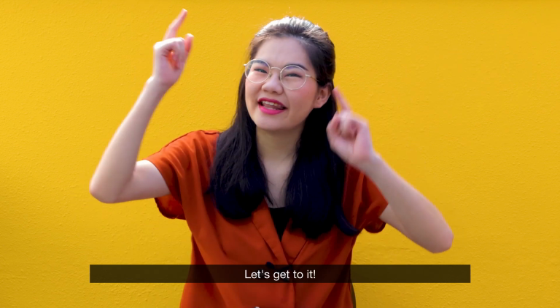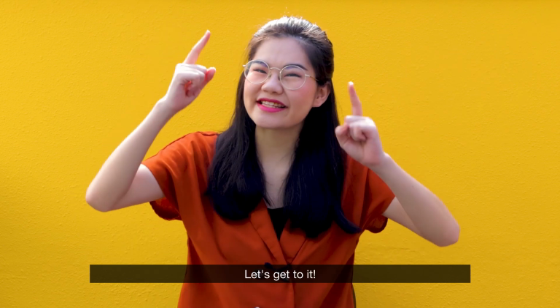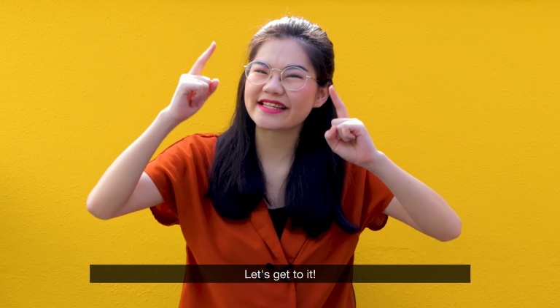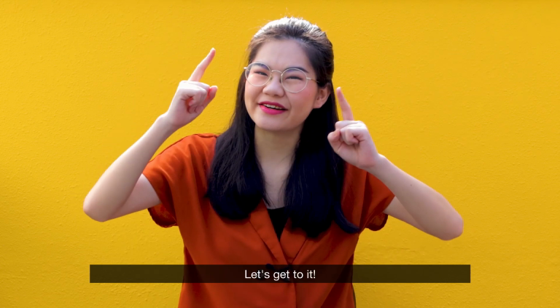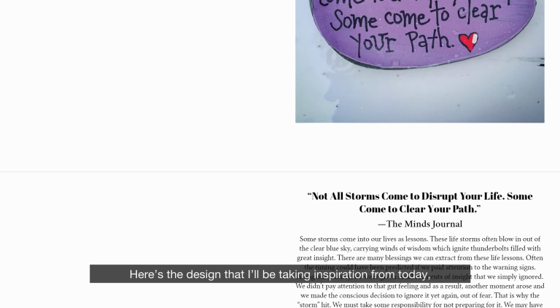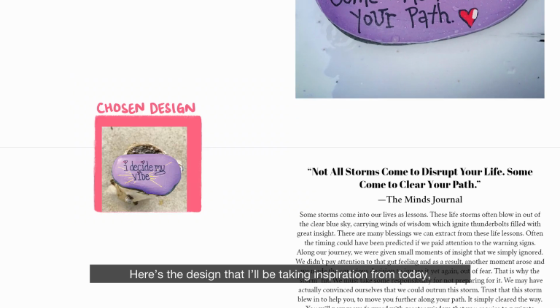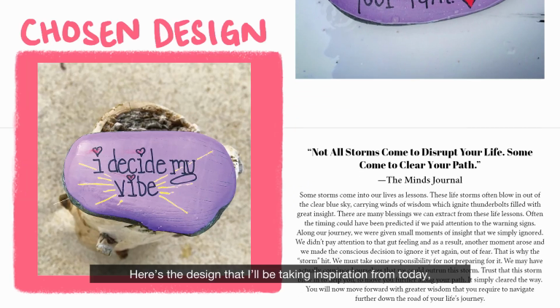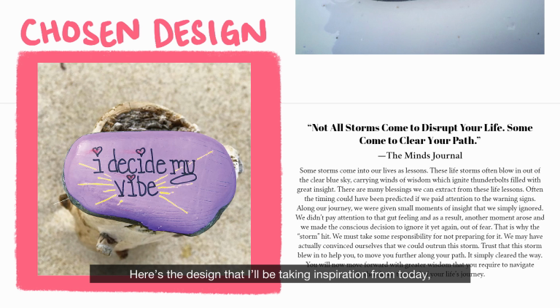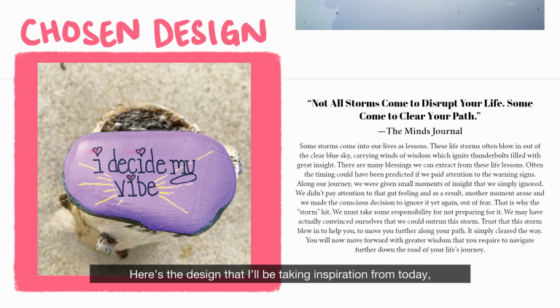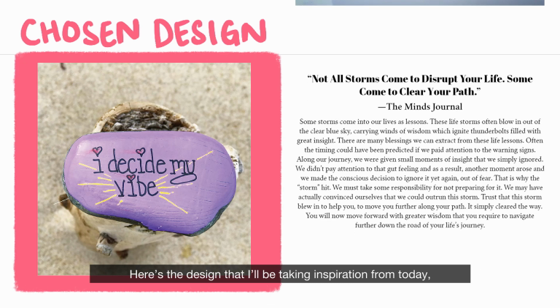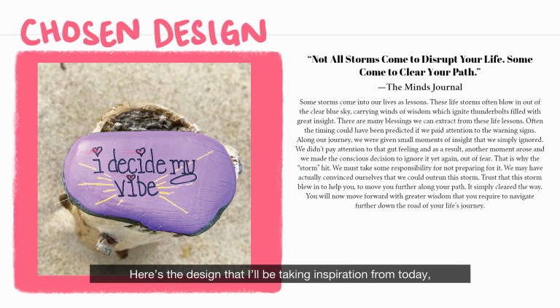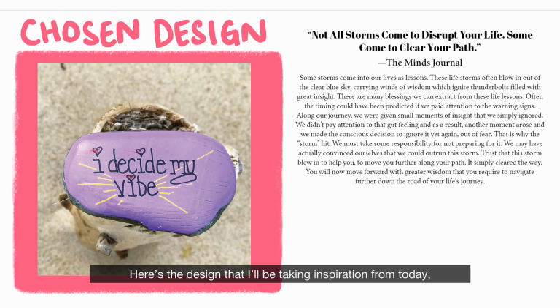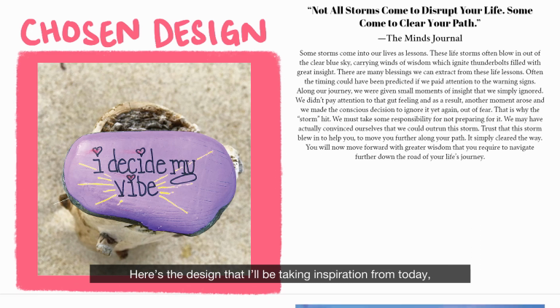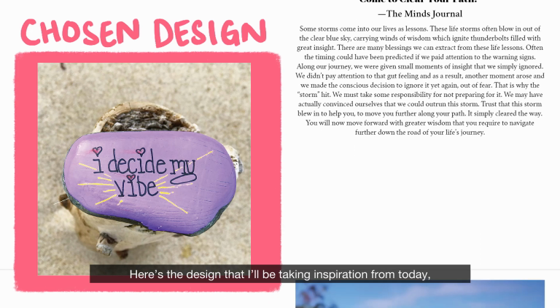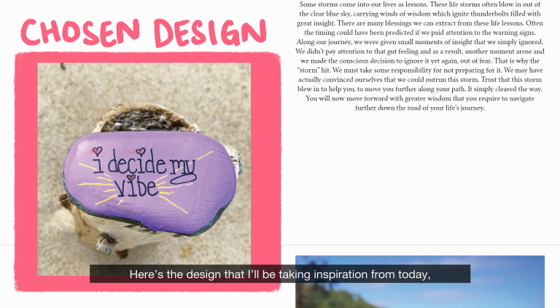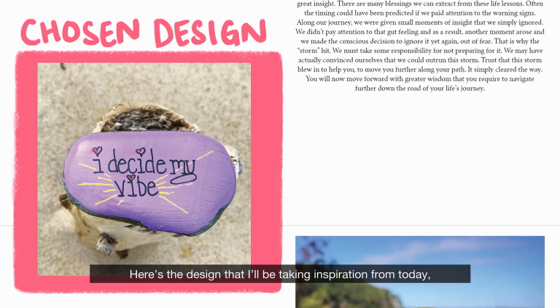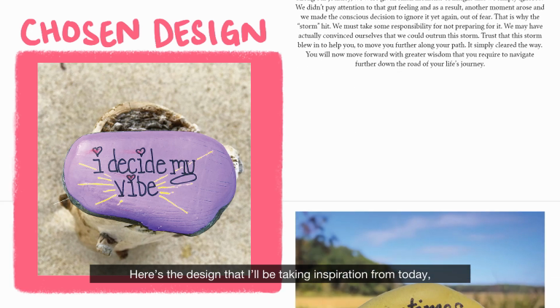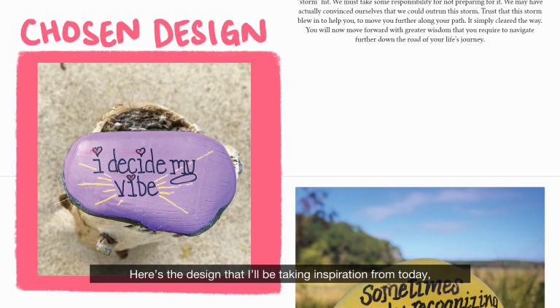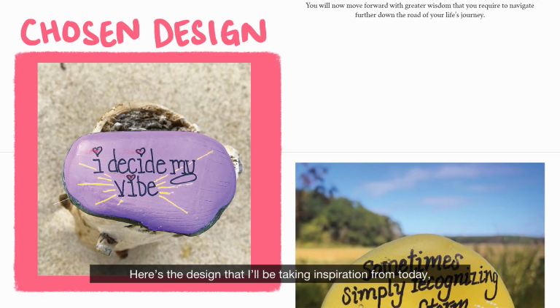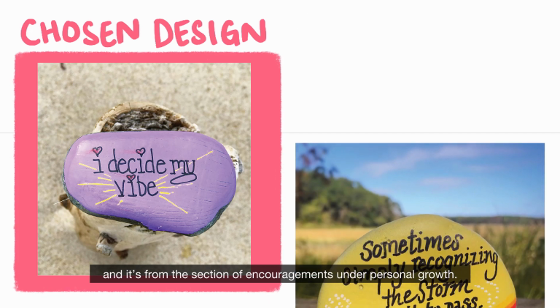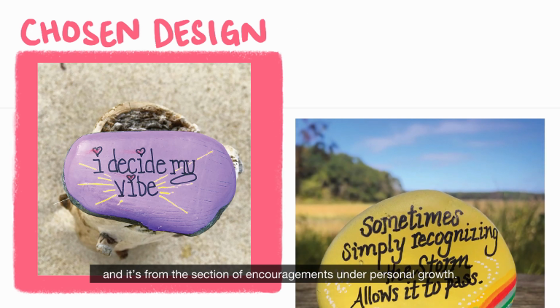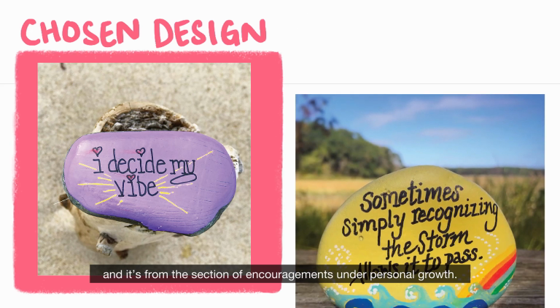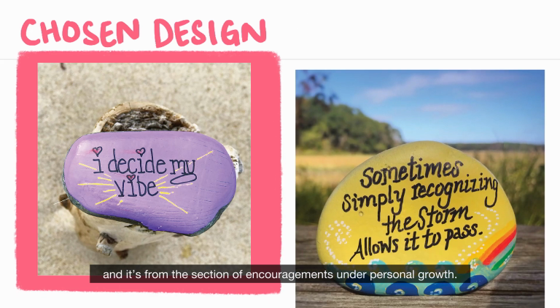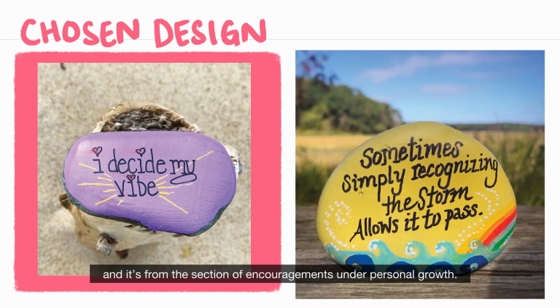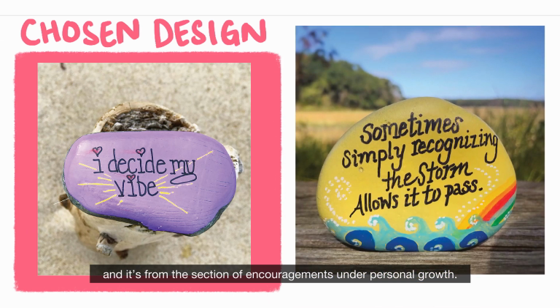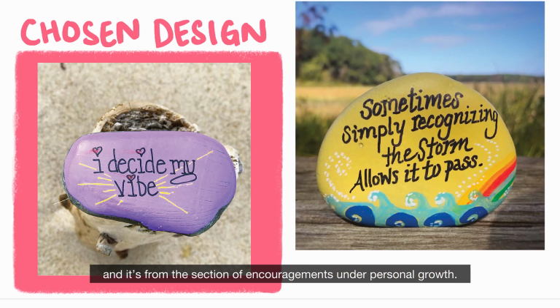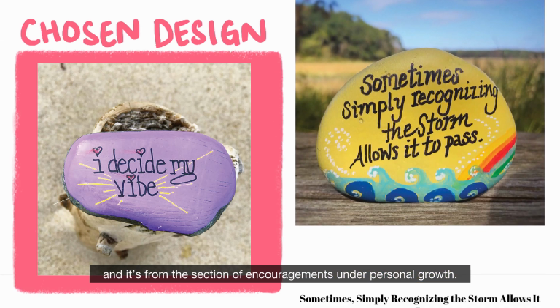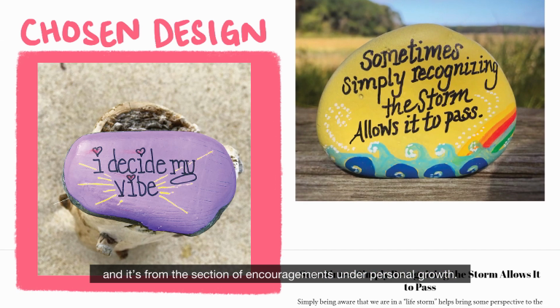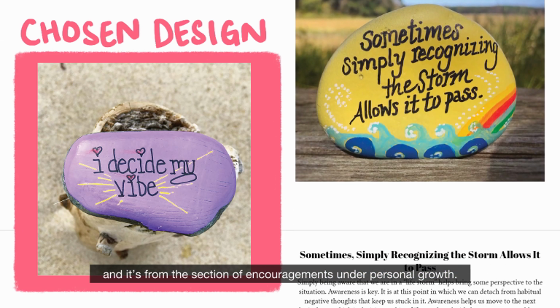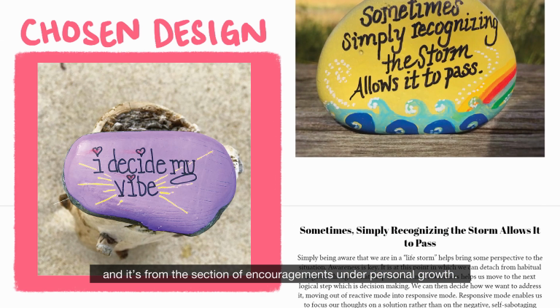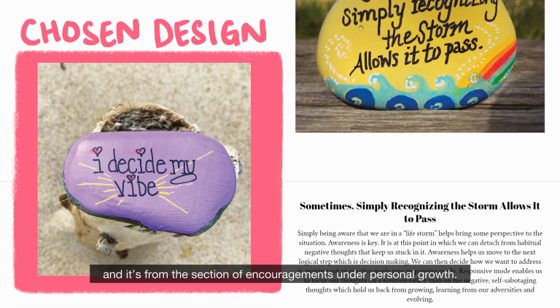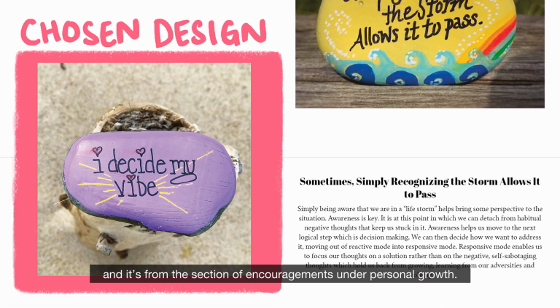Let's get to it. Here's the design that I'll be taking inspiration from today, and it's from the section of encouragement under personal growth.